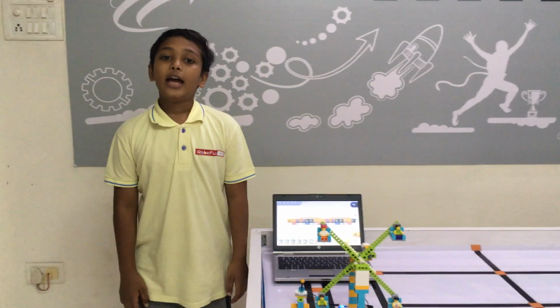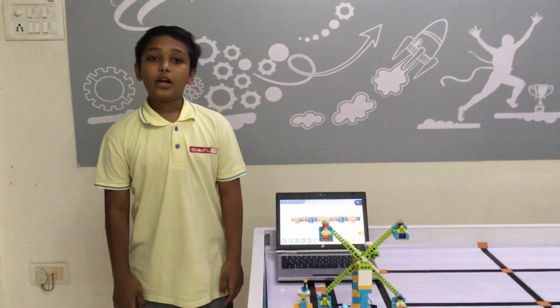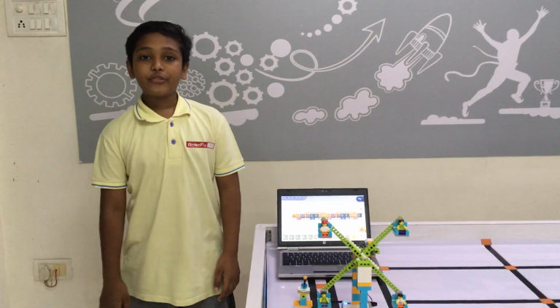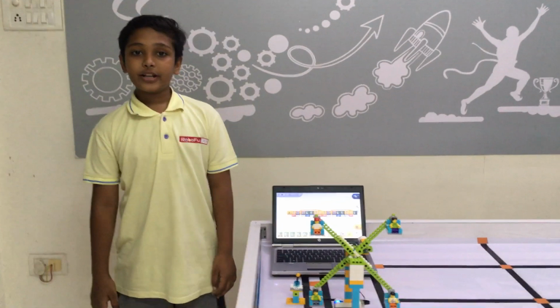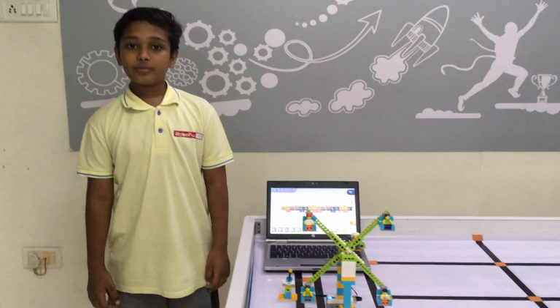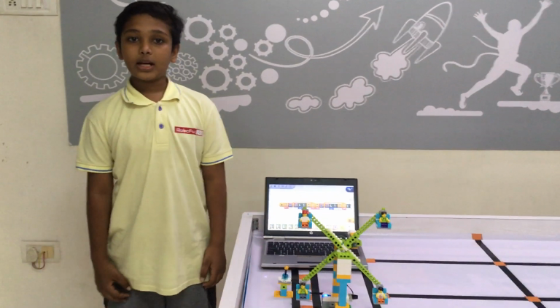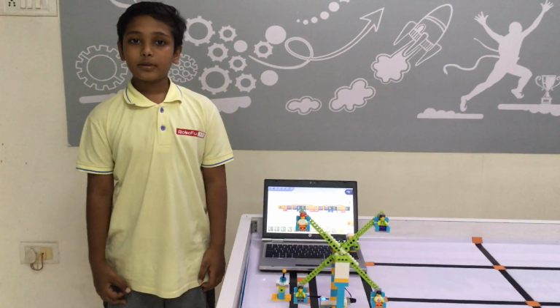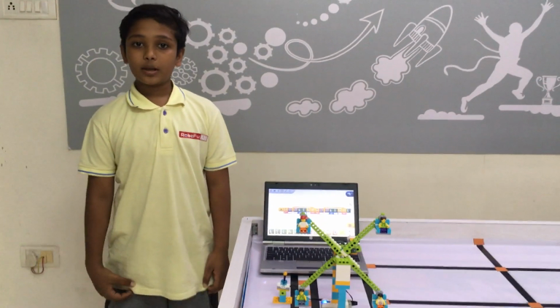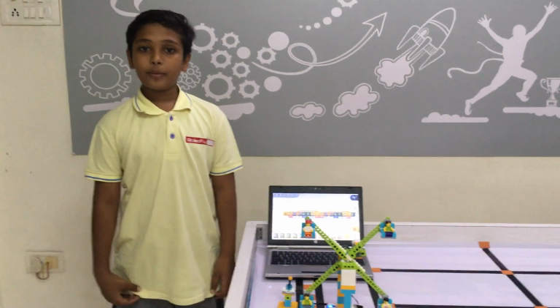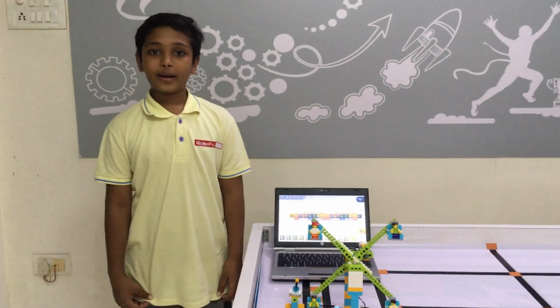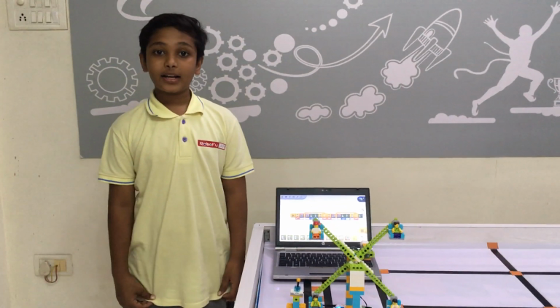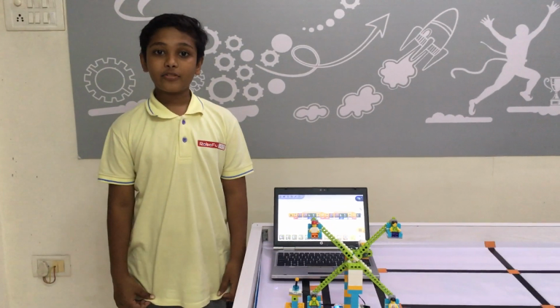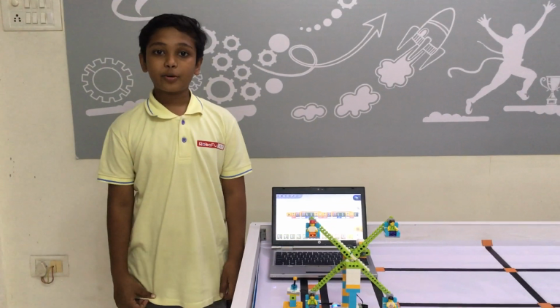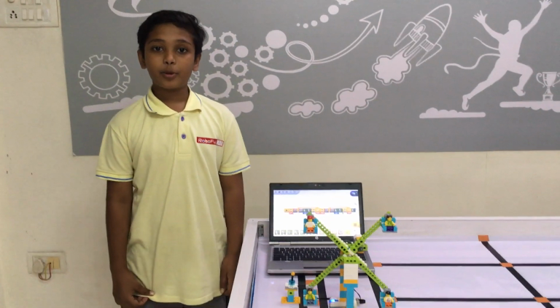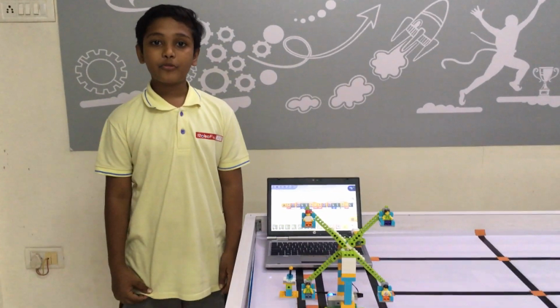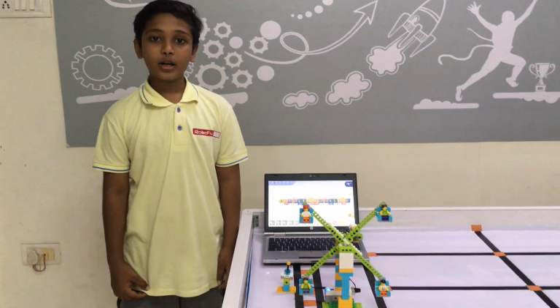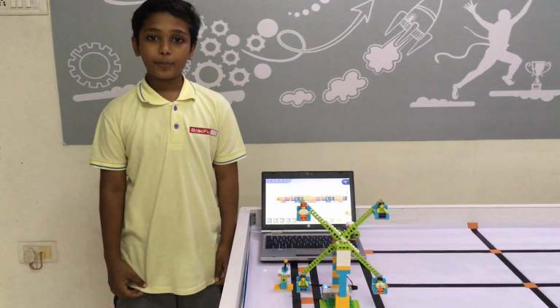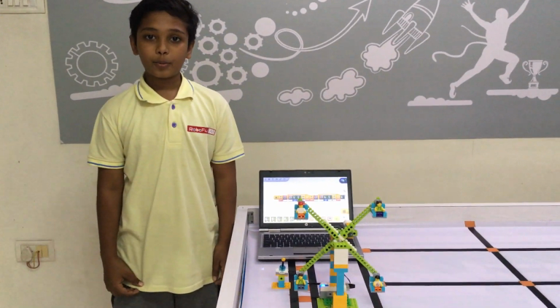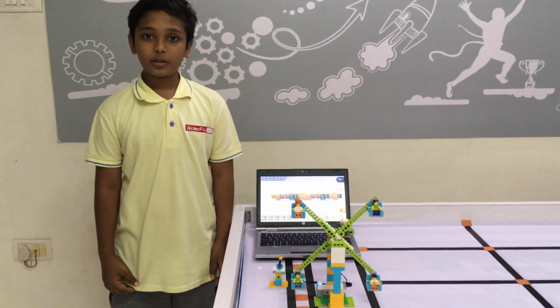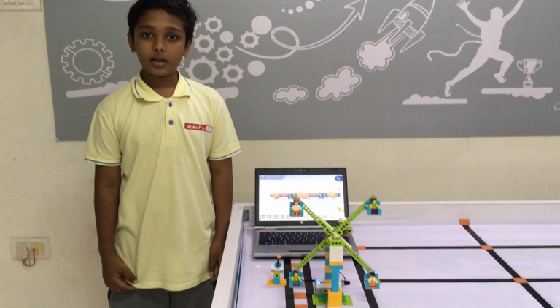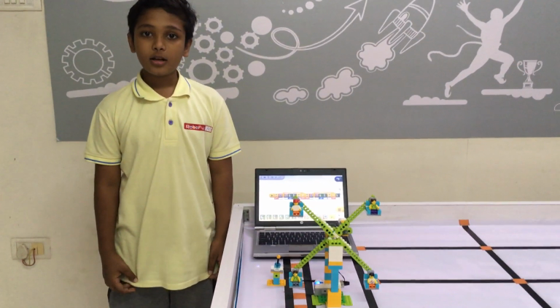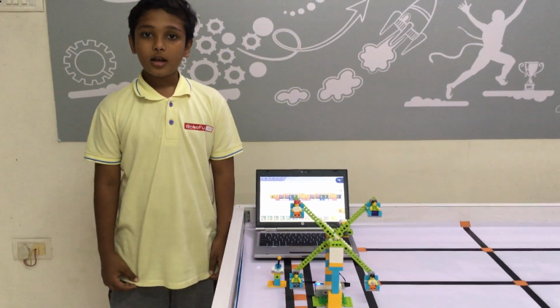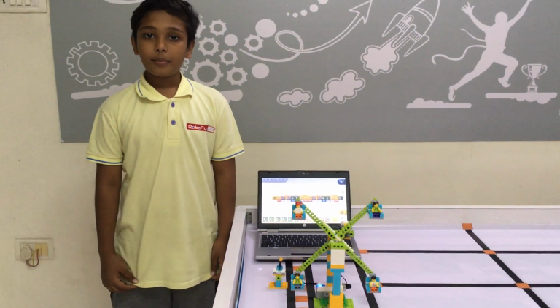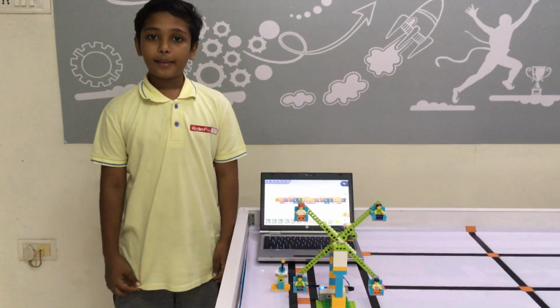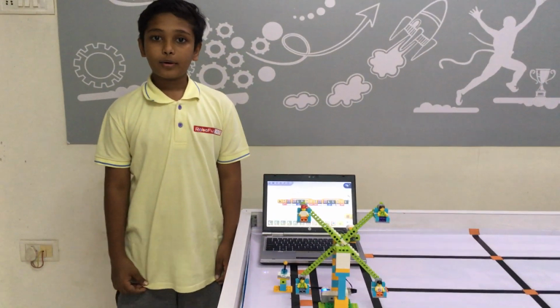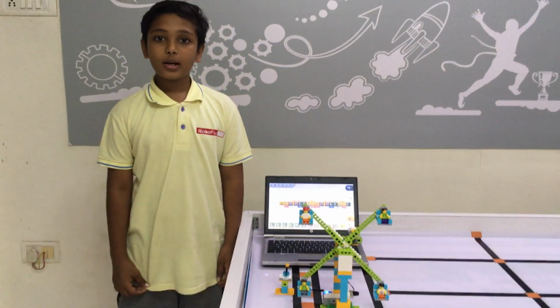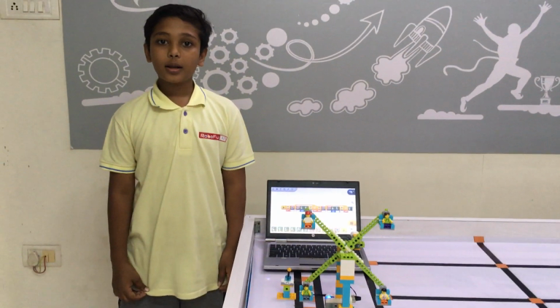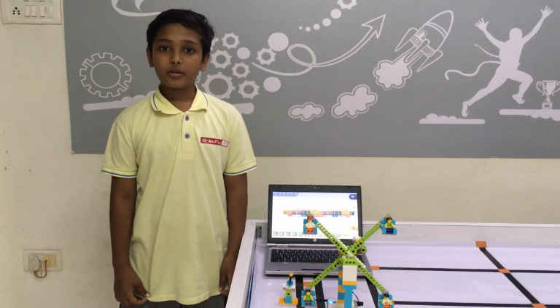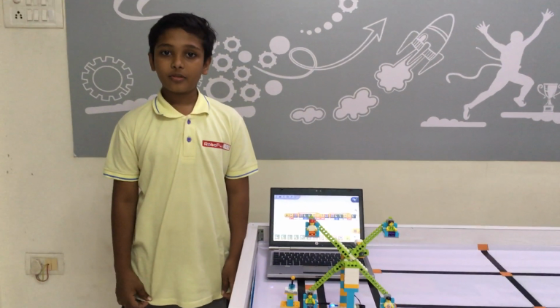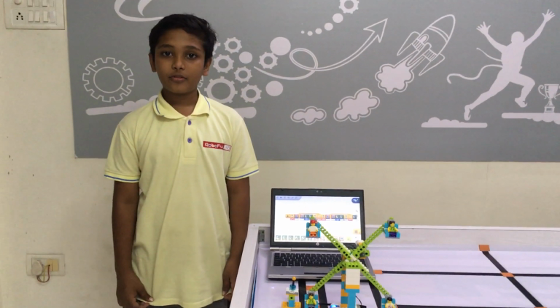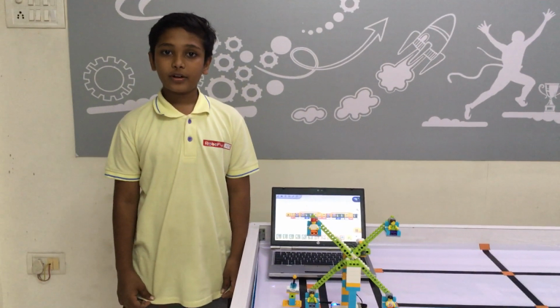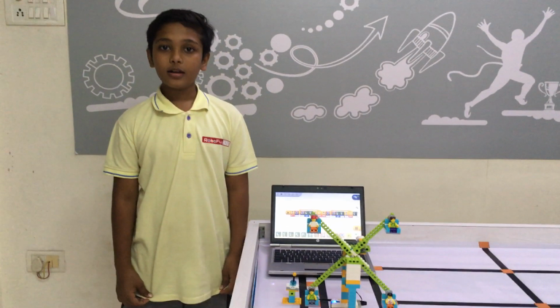Hello friends, my name is Kamal Pankhanyi from Ruffin Lab Parbandar. My model name is Funfair.